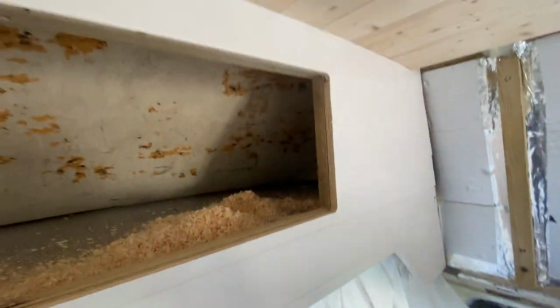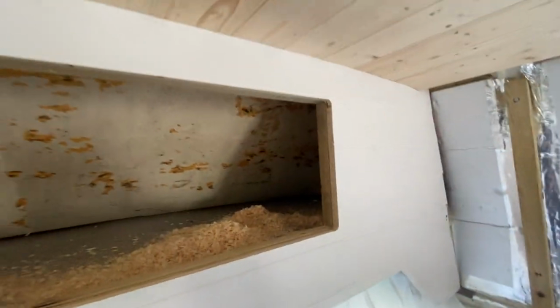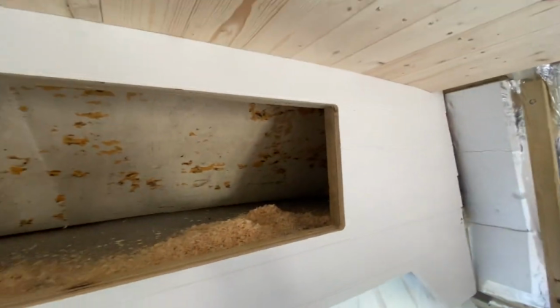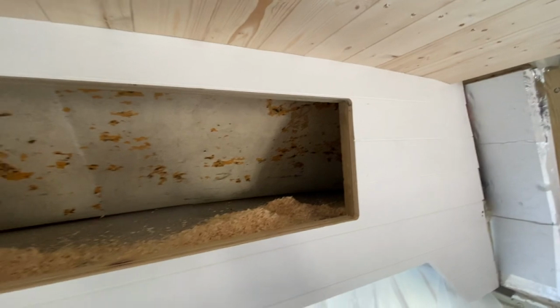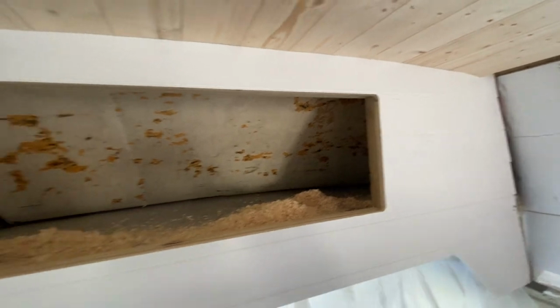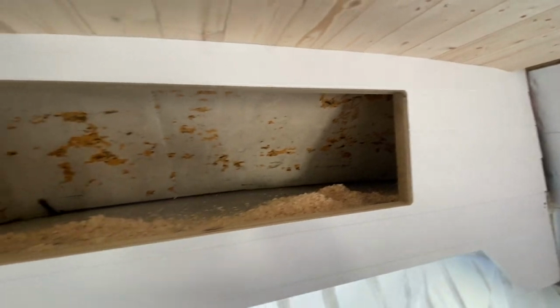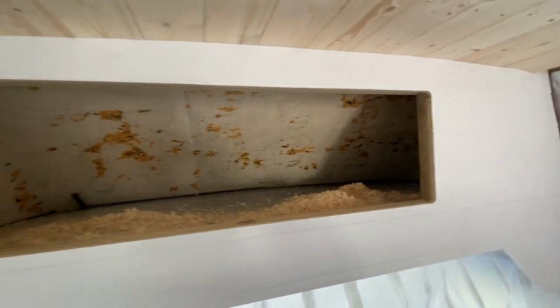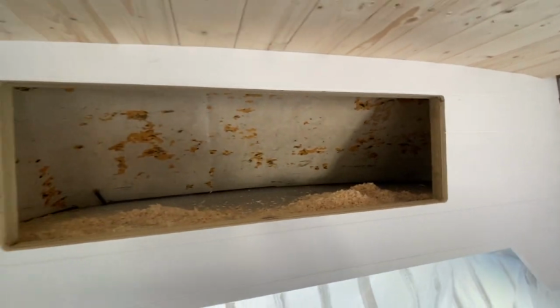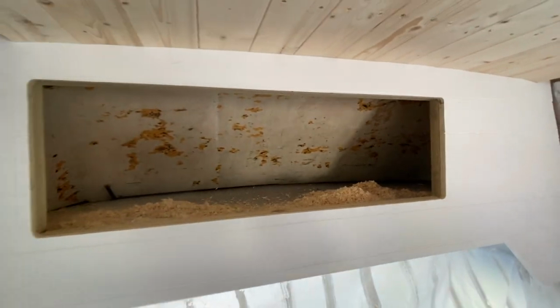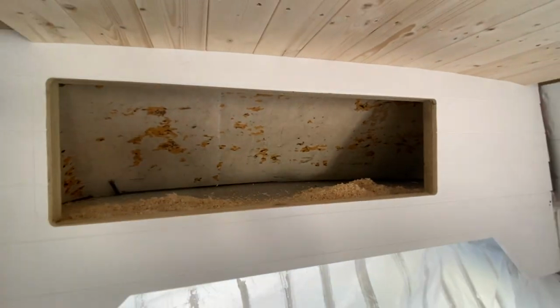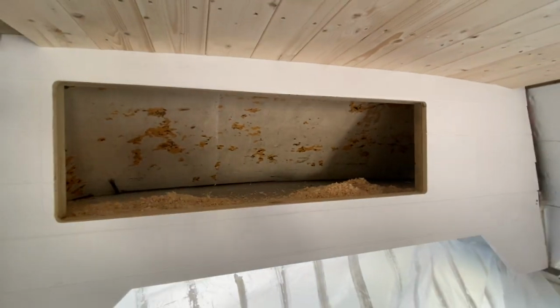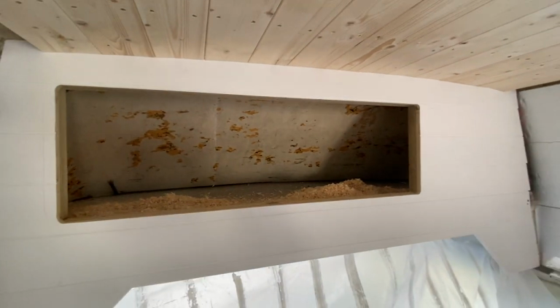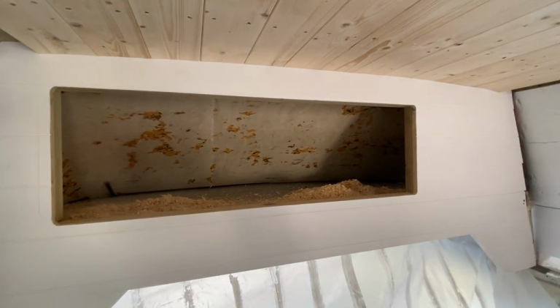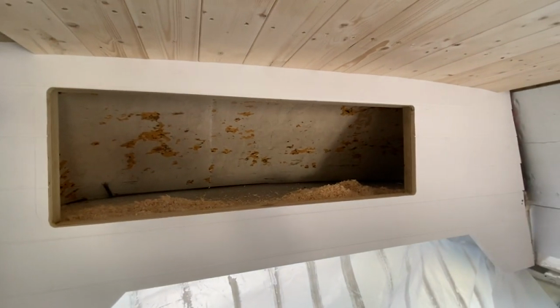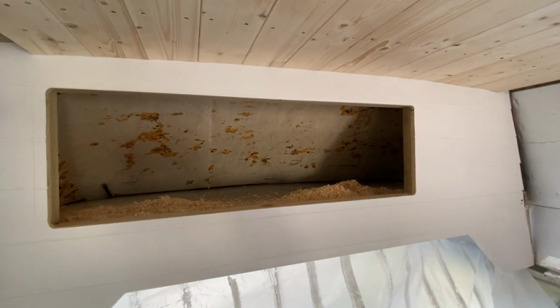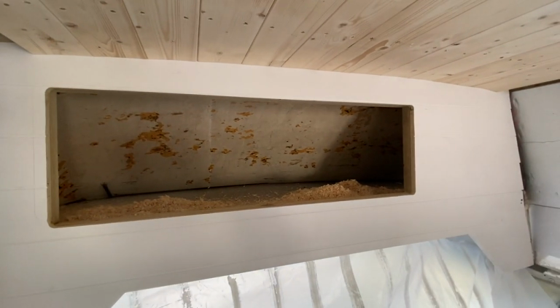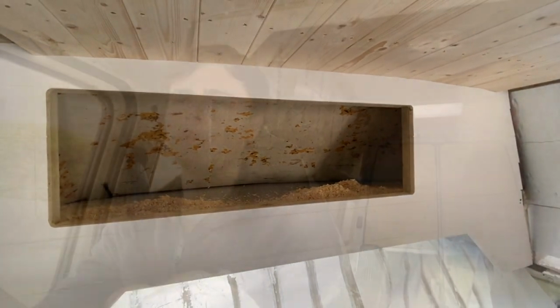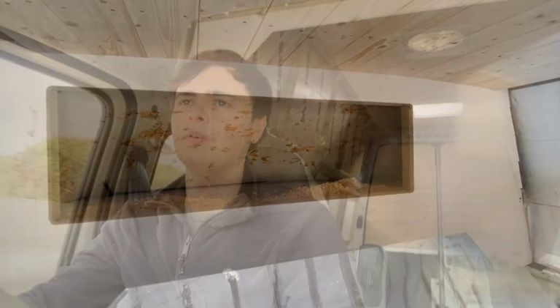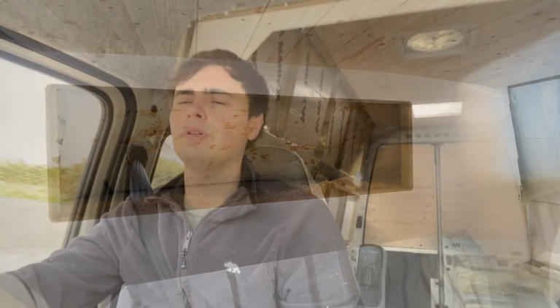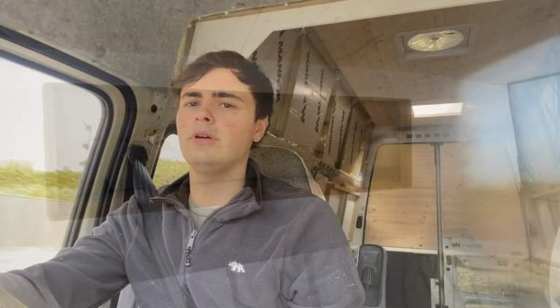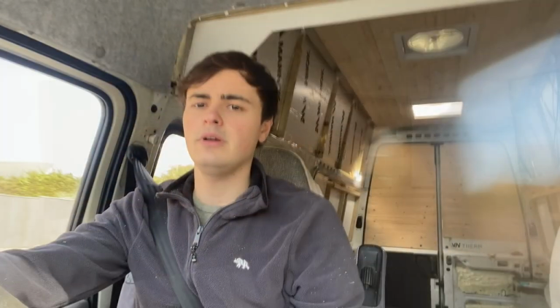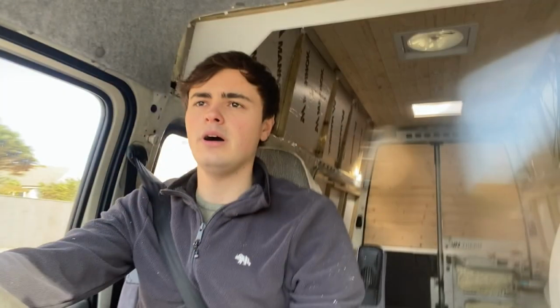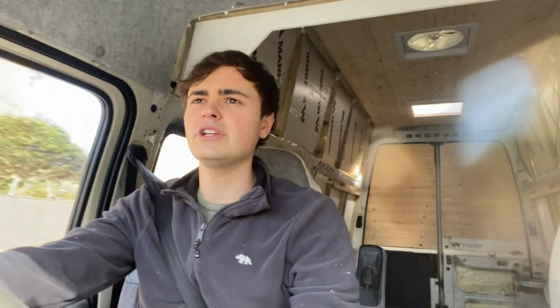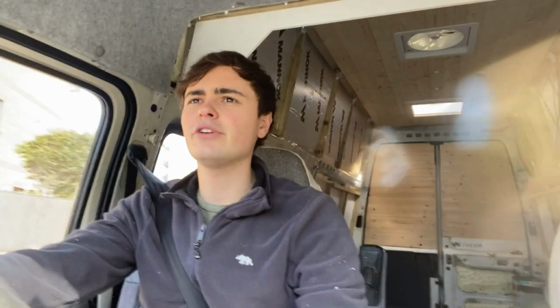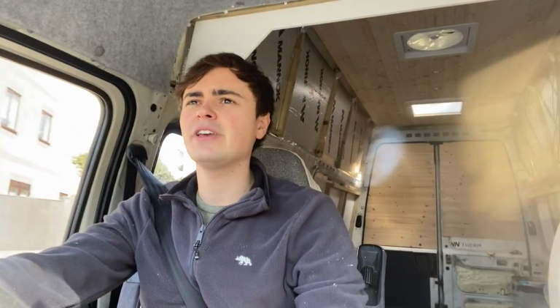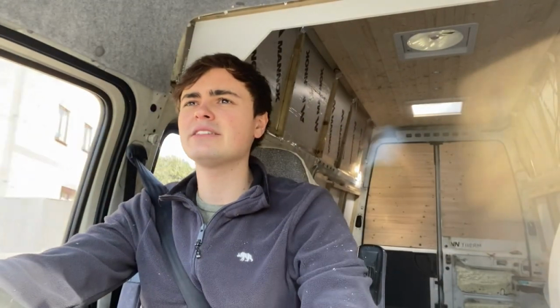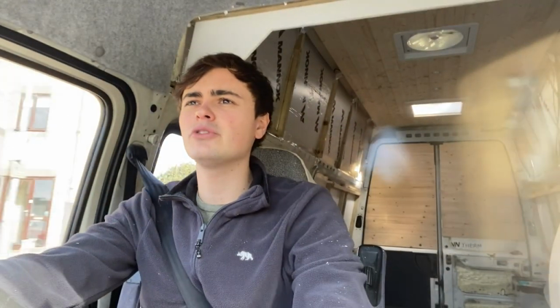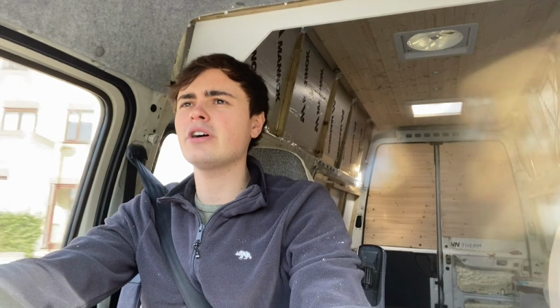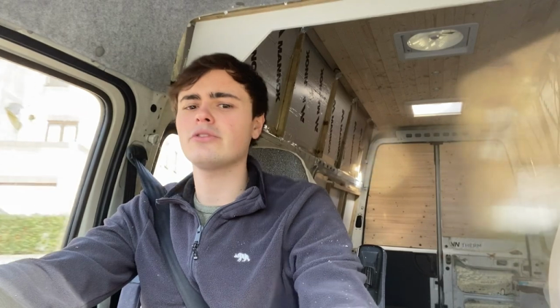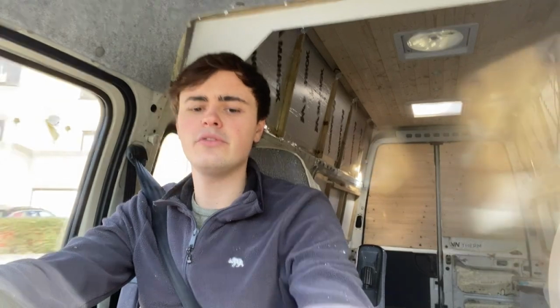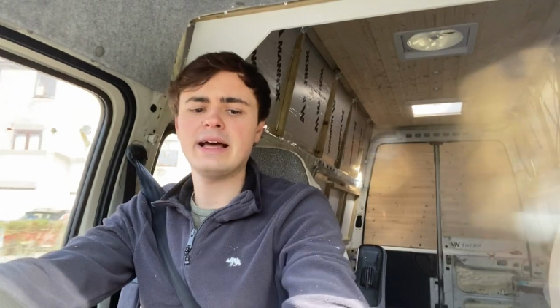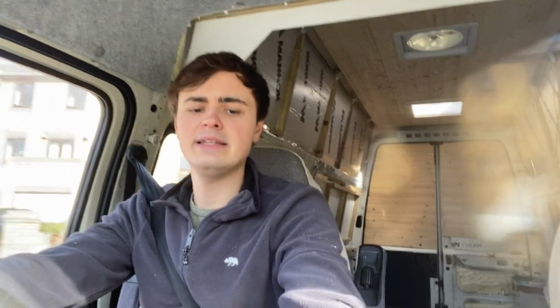Quite a nice clean cut-out there though — I'm pleased with that. I'm just off to get some more tongue and groove cladding.